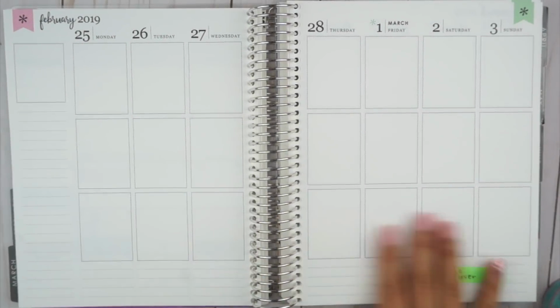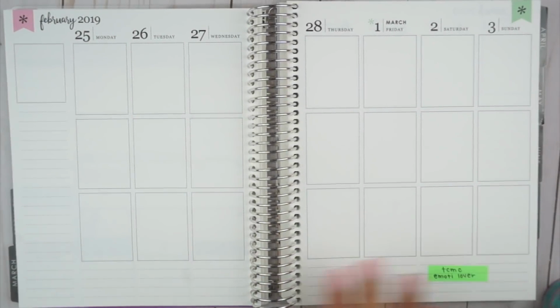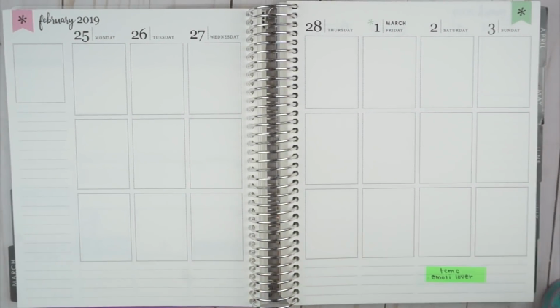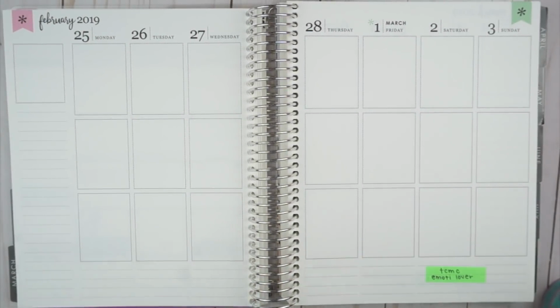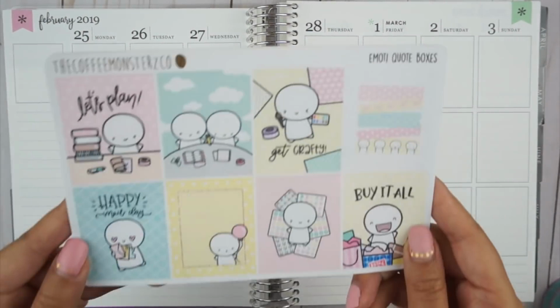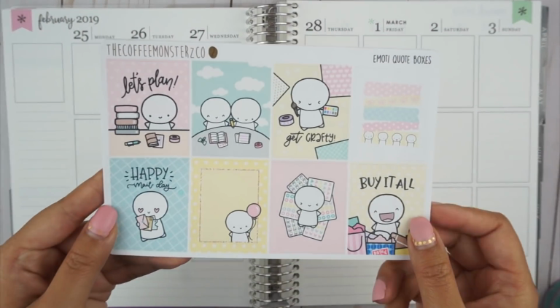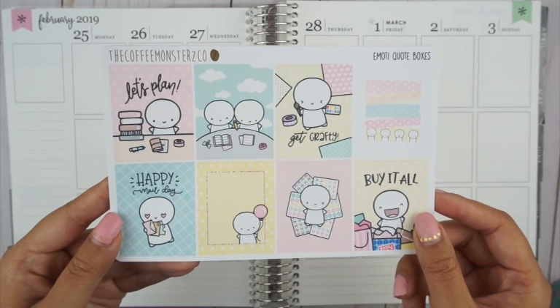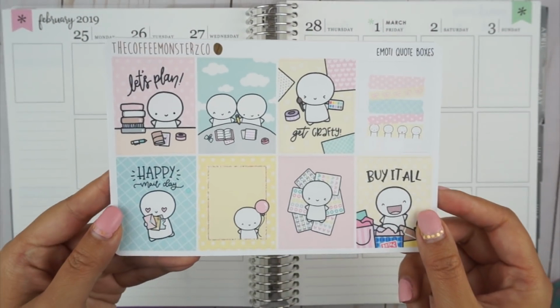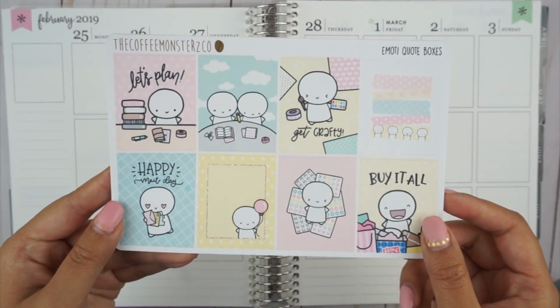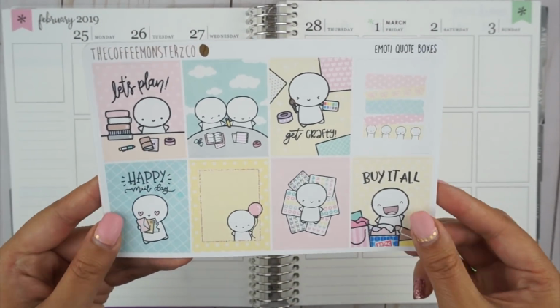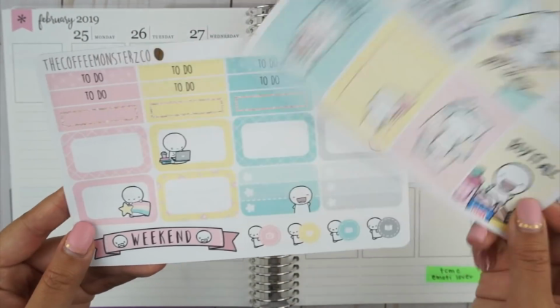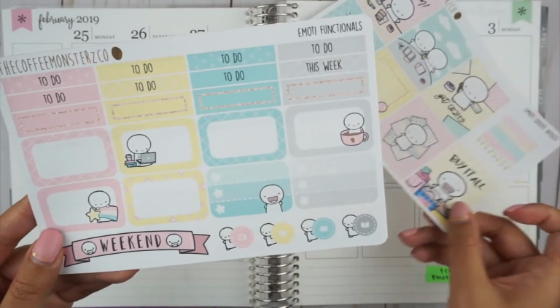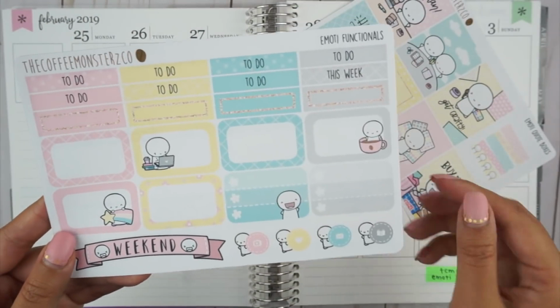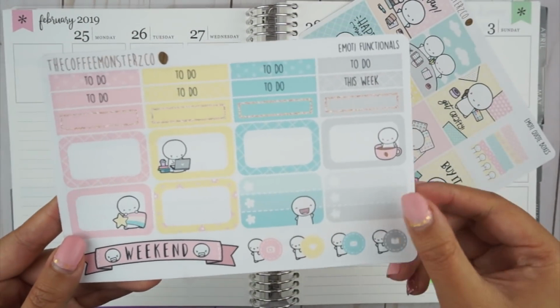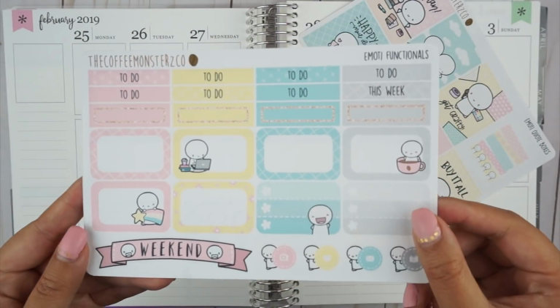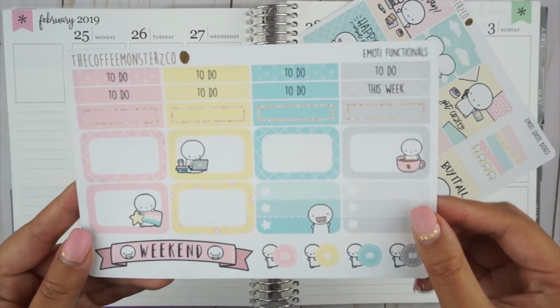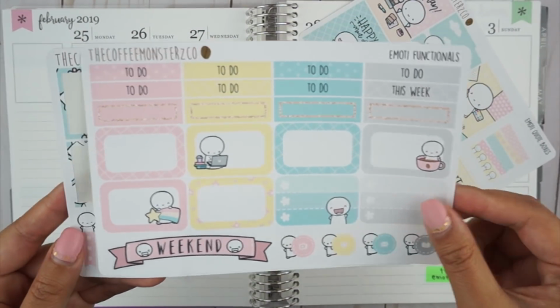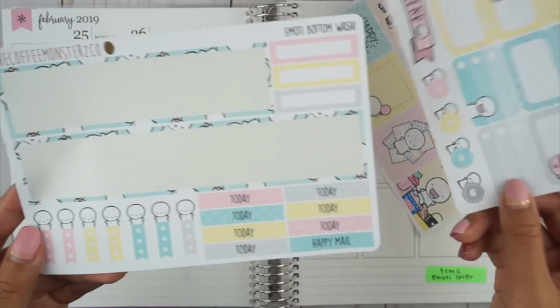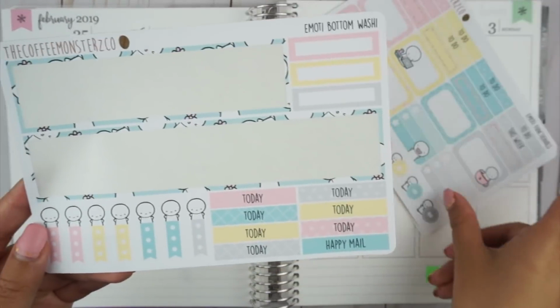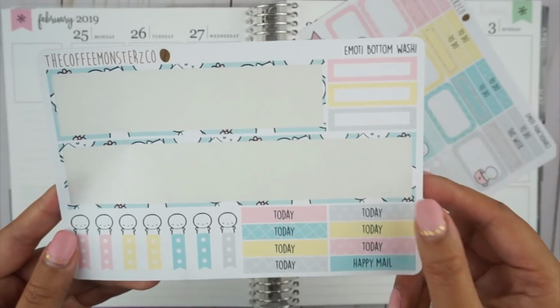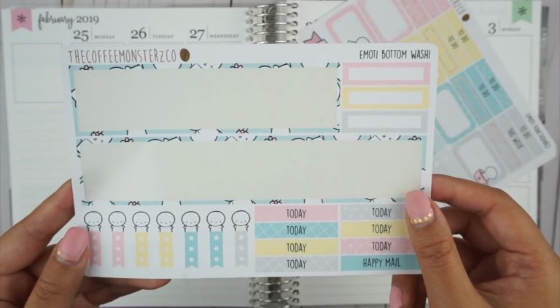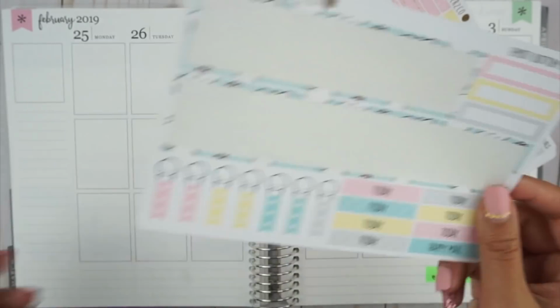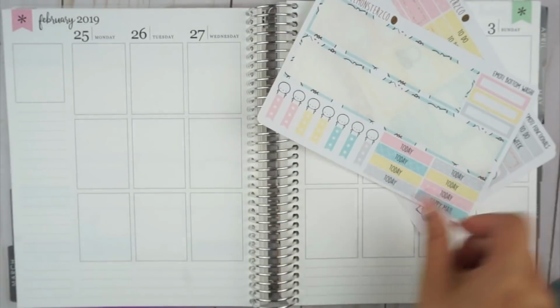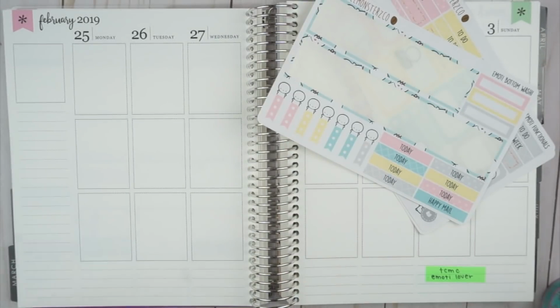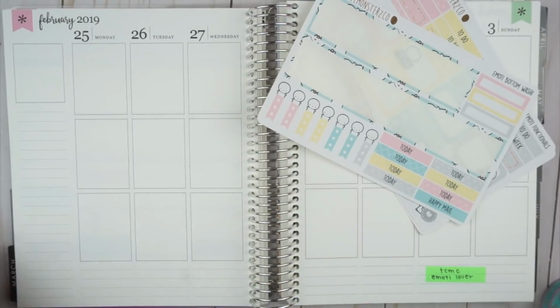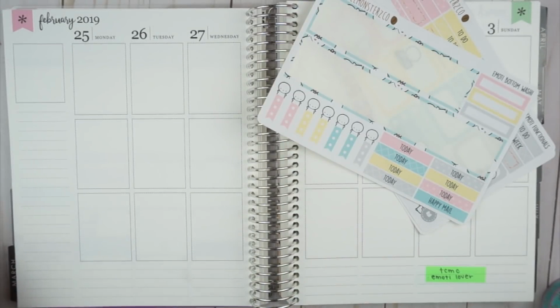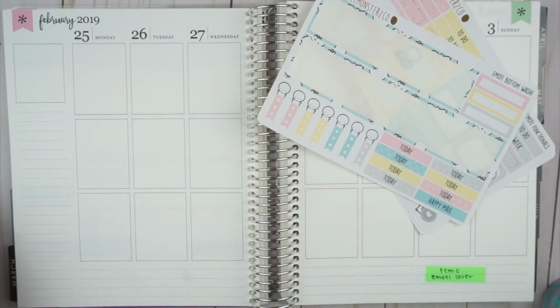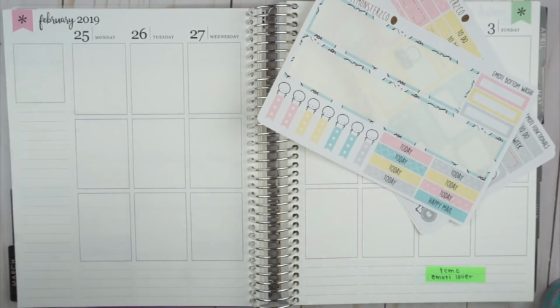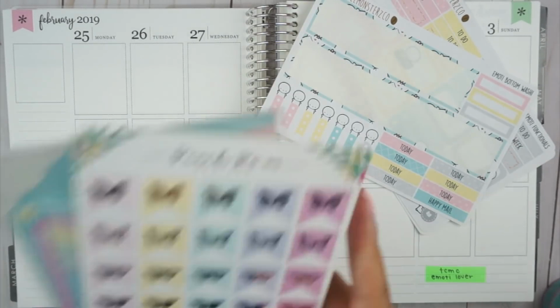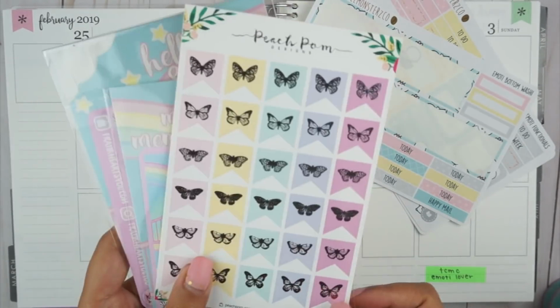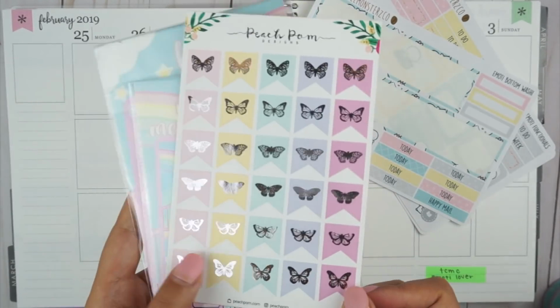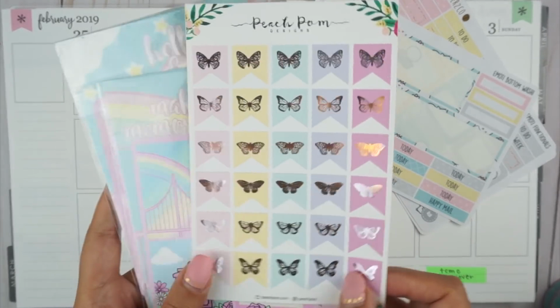Hi friends, it's Denise. Welcome back to my channel. Today's journal with me will be about the week of PlannerCon.